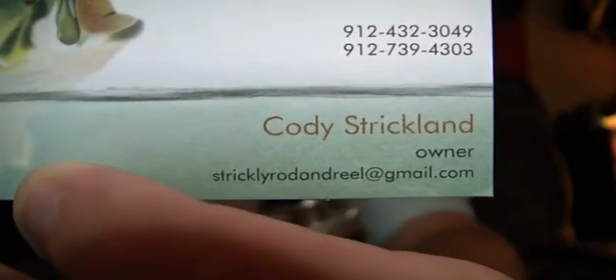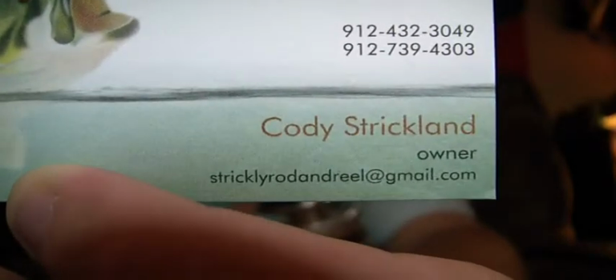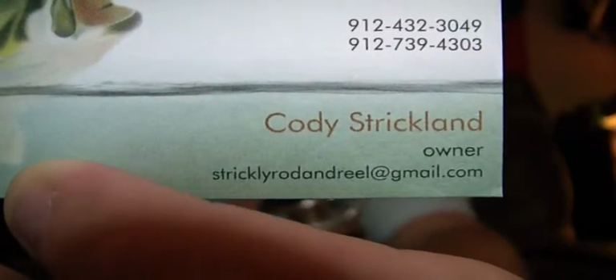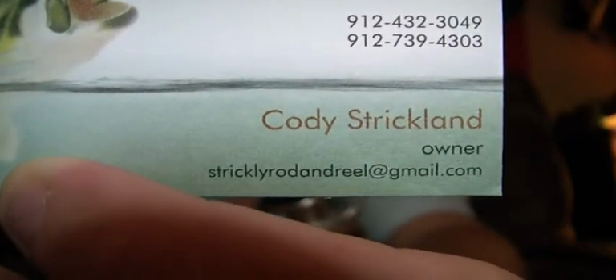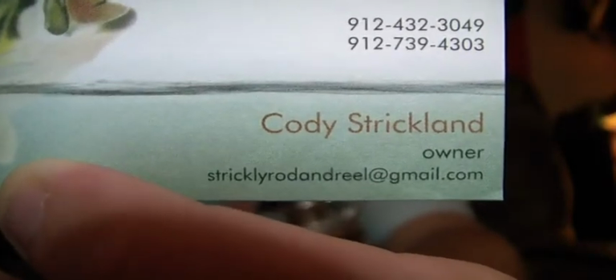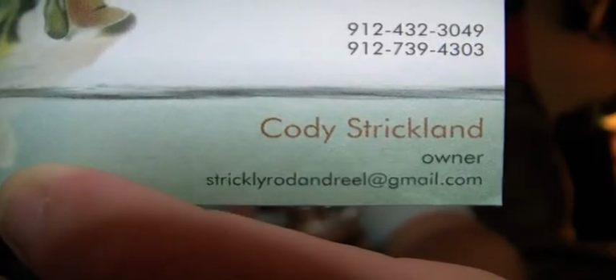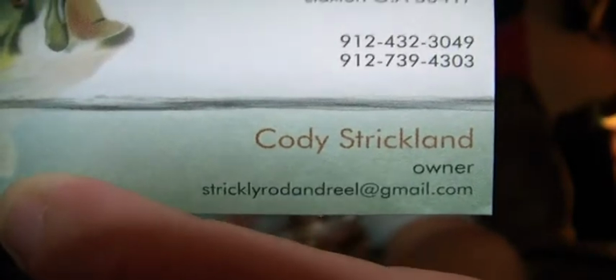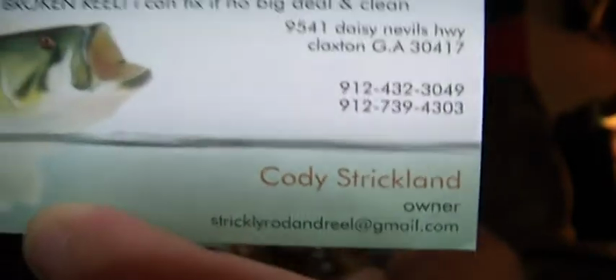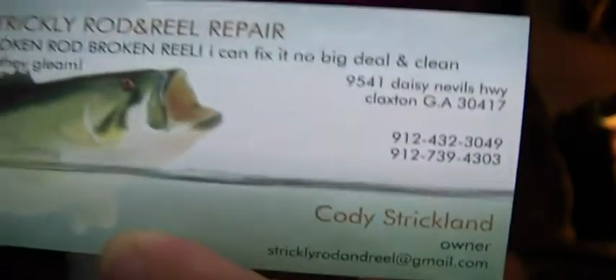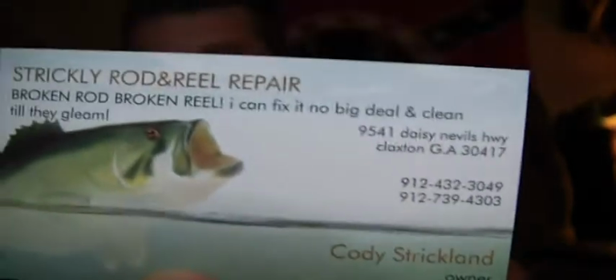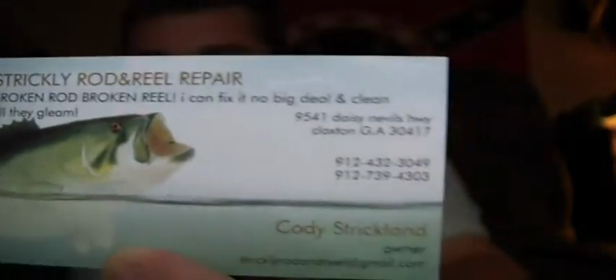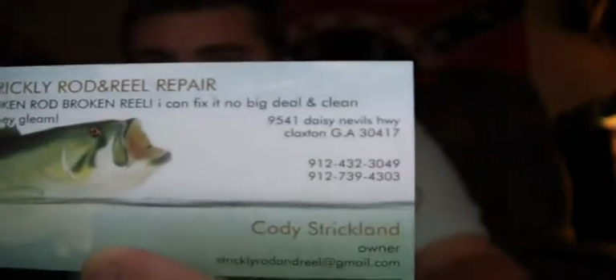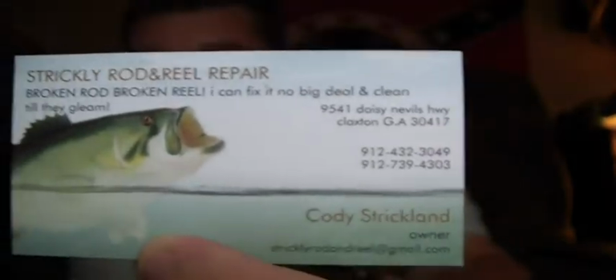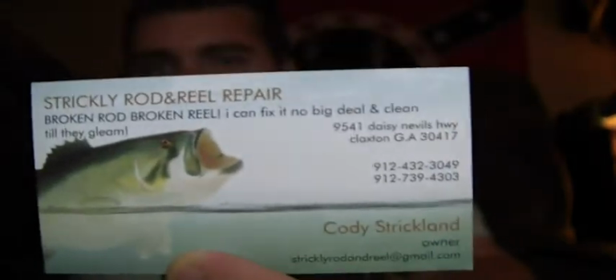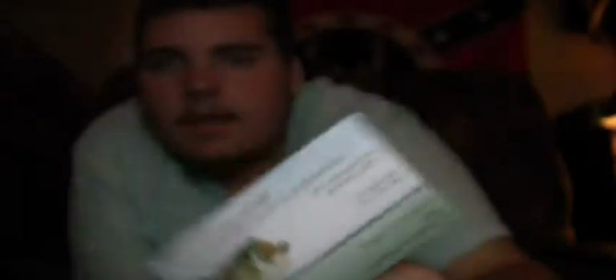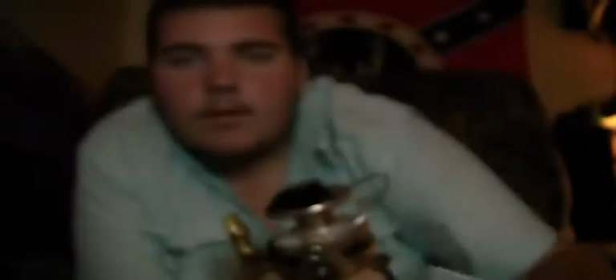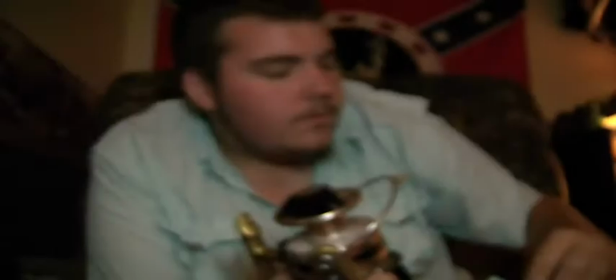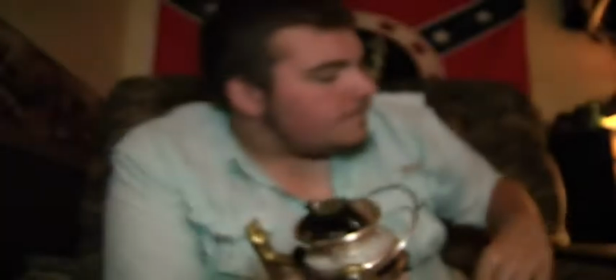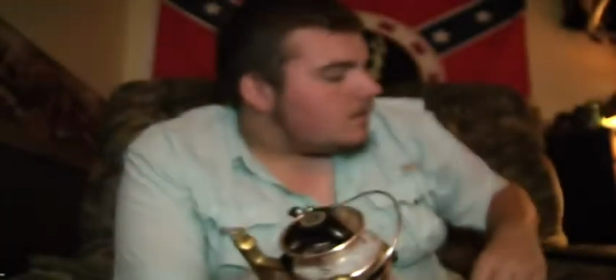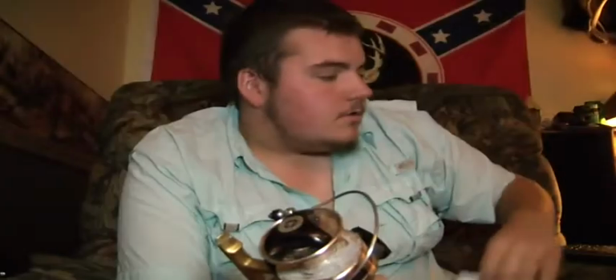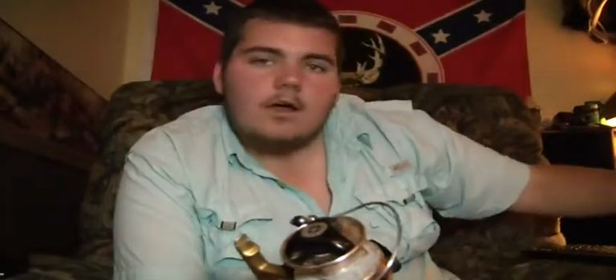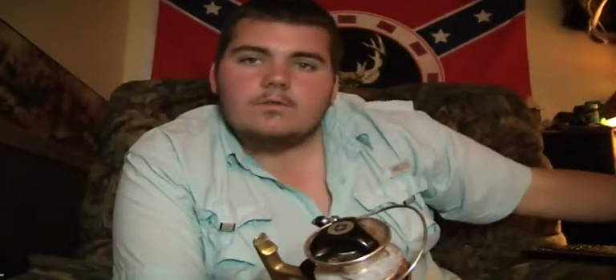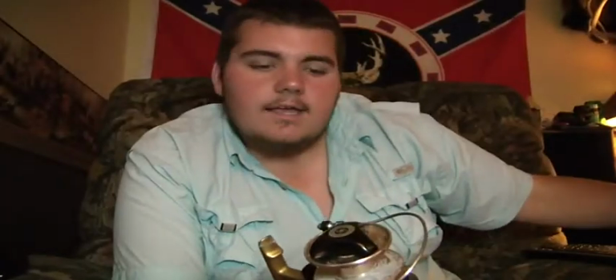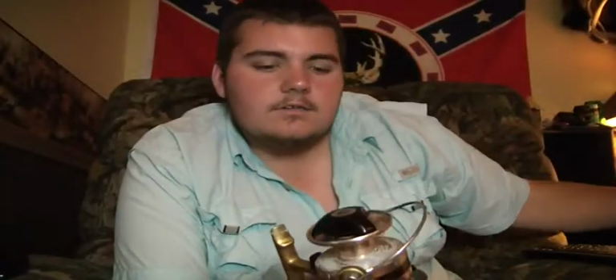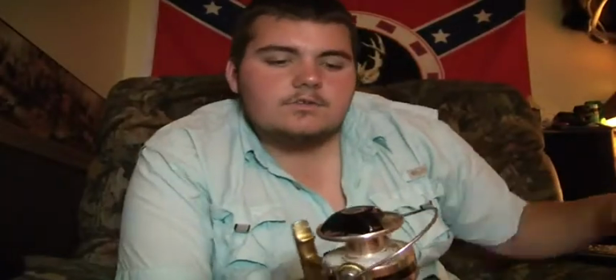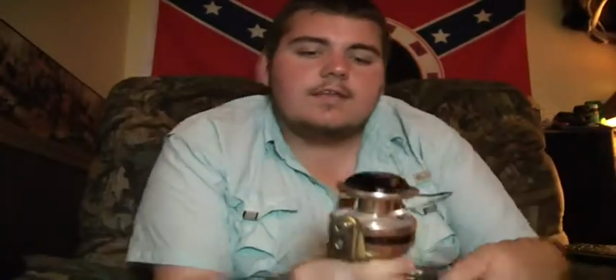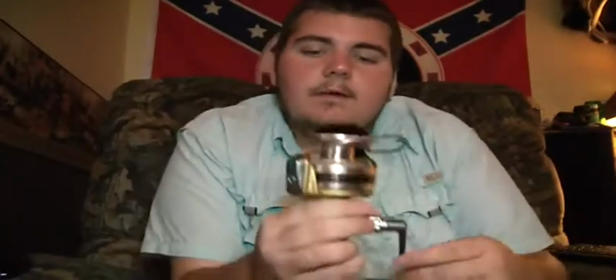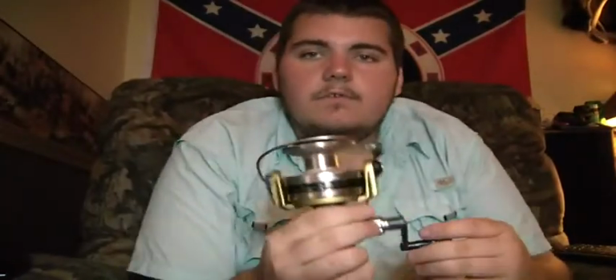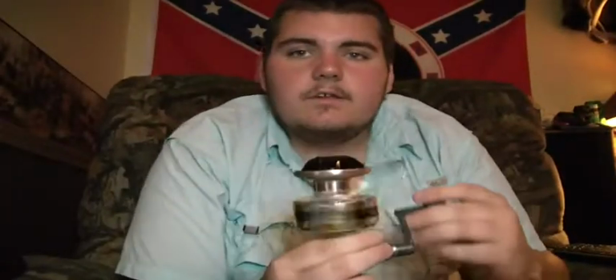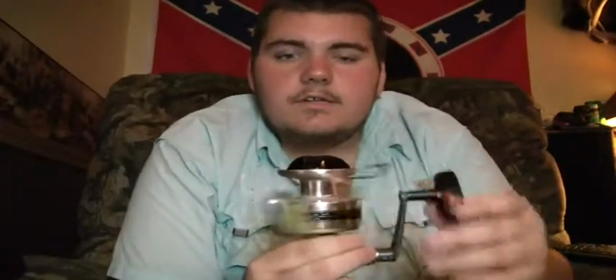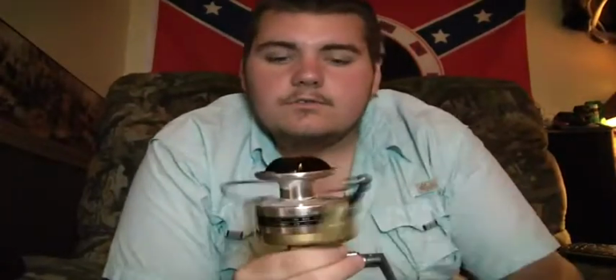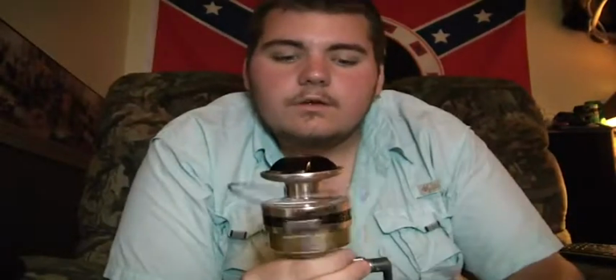That's my email address. I'm Cody Strickland, I am the owner. Call, text, or shoot an email if you're interested in this reel.